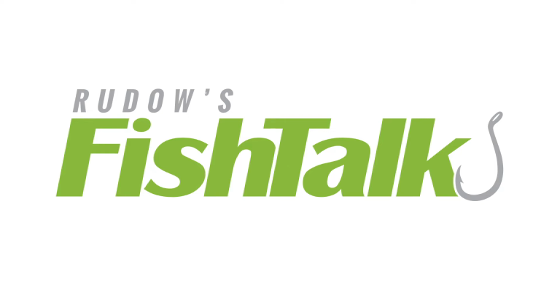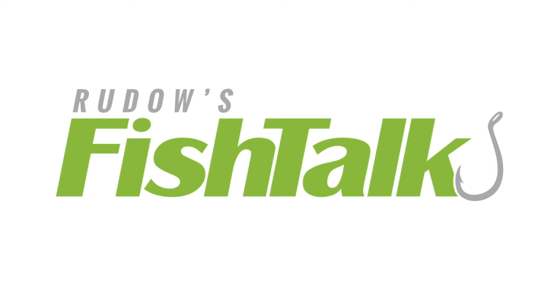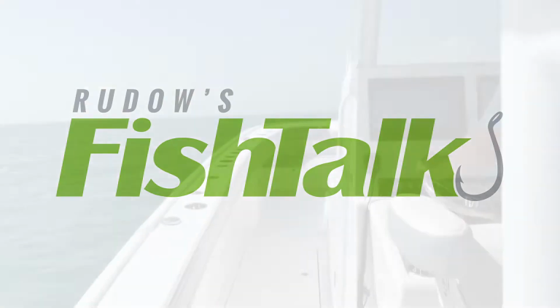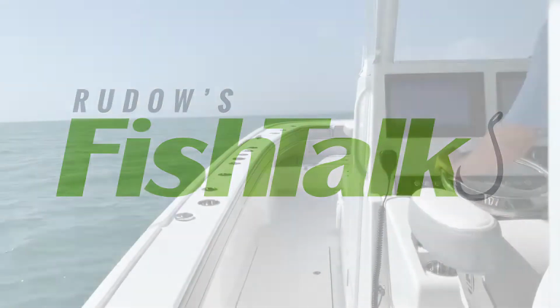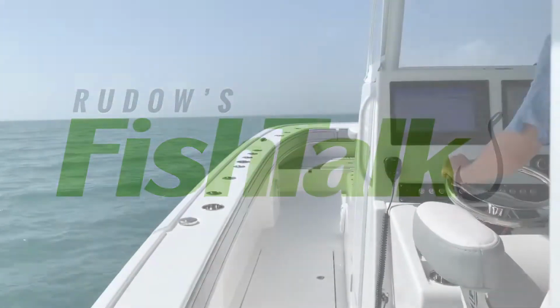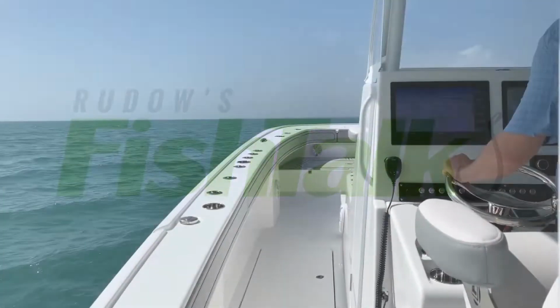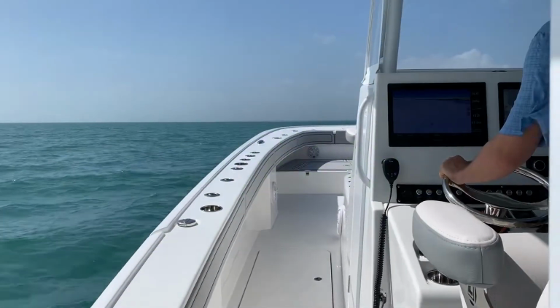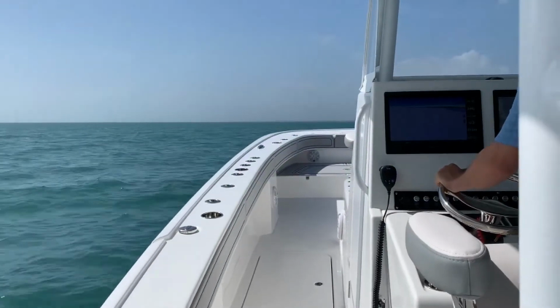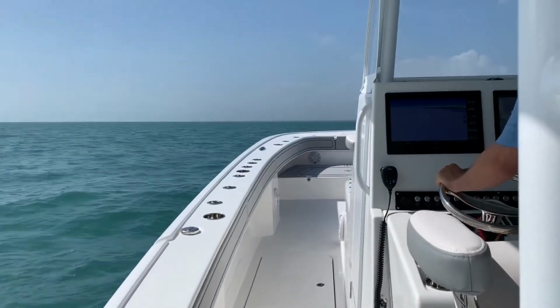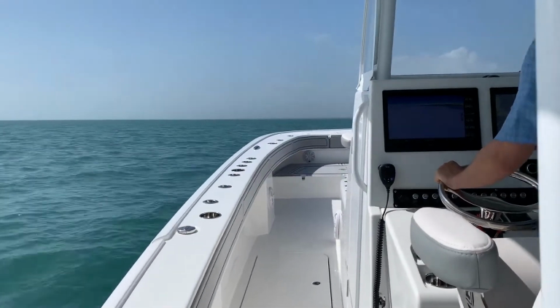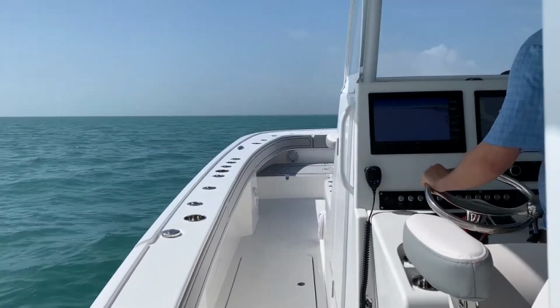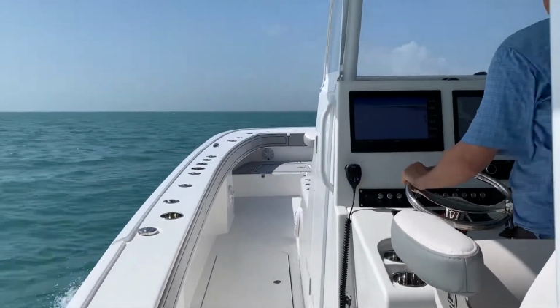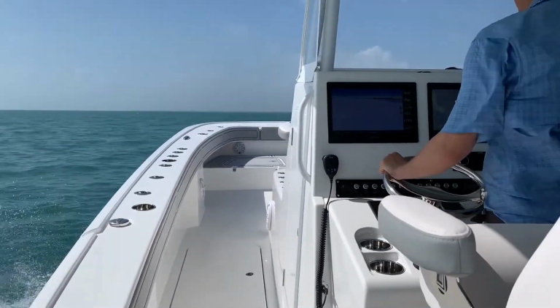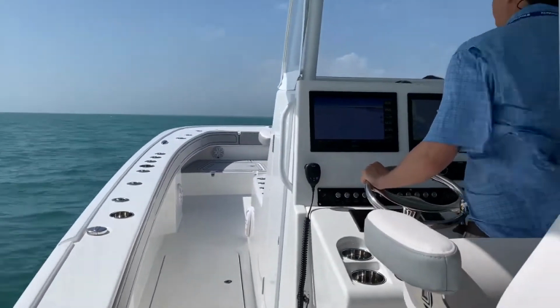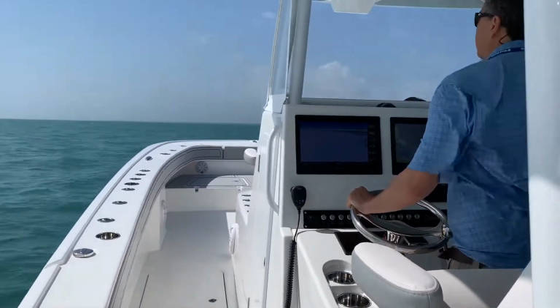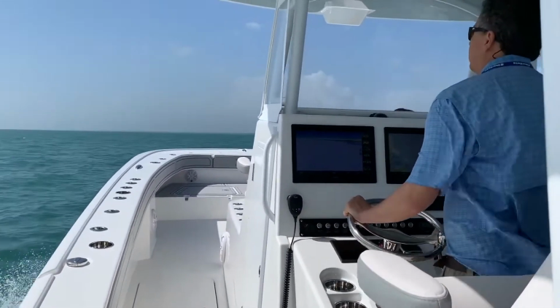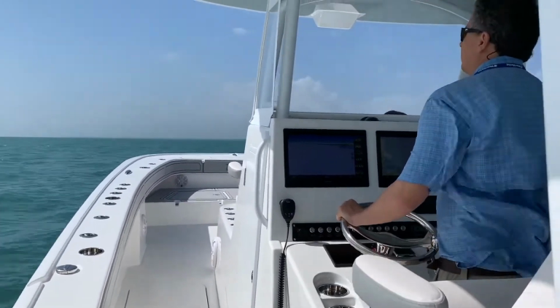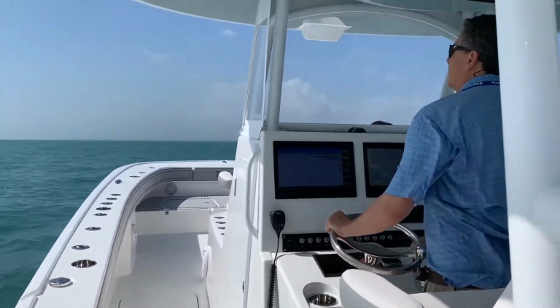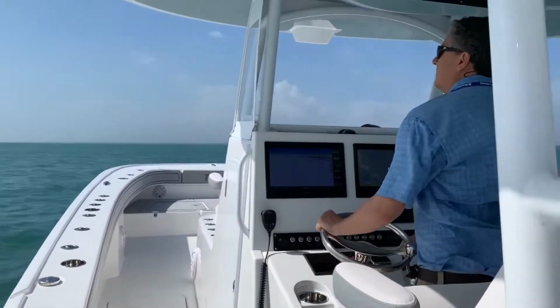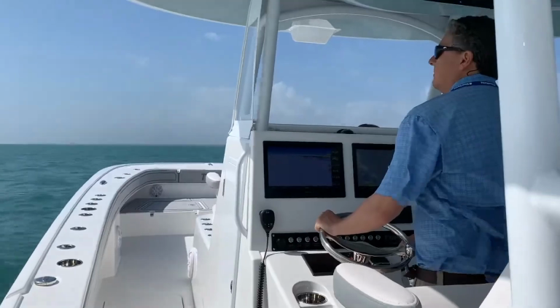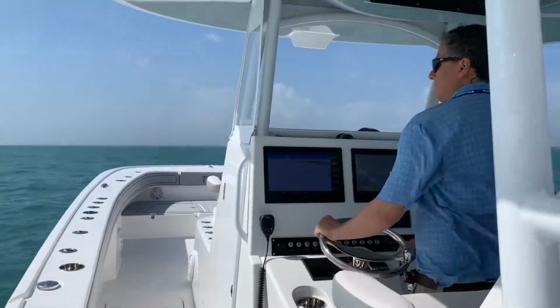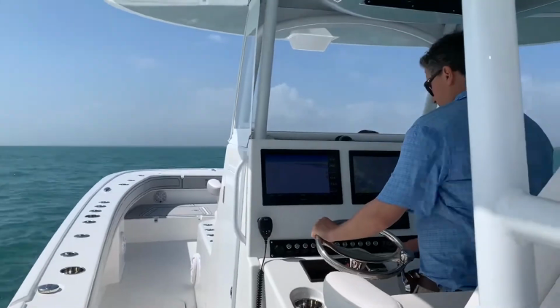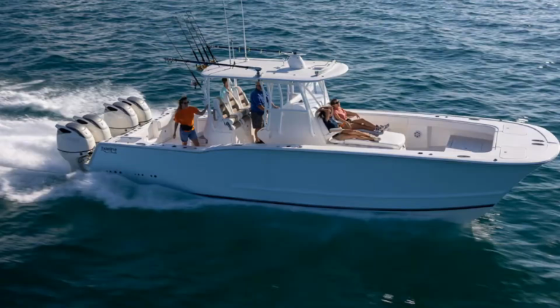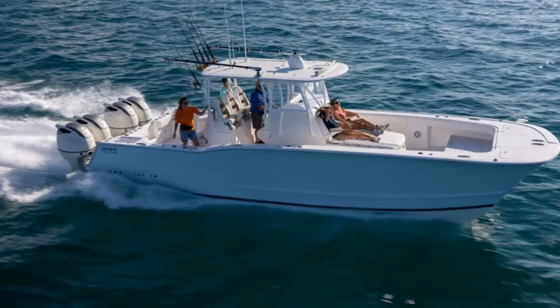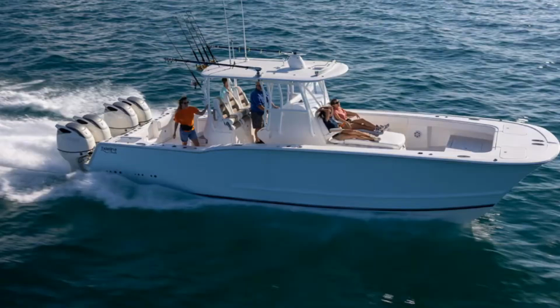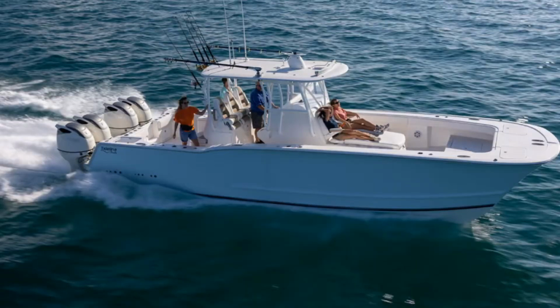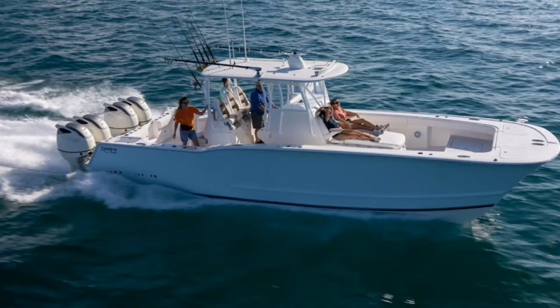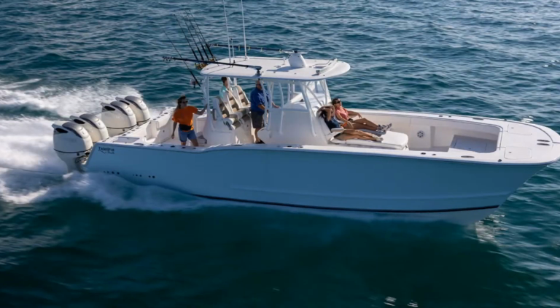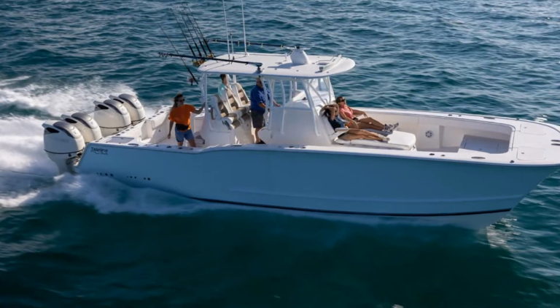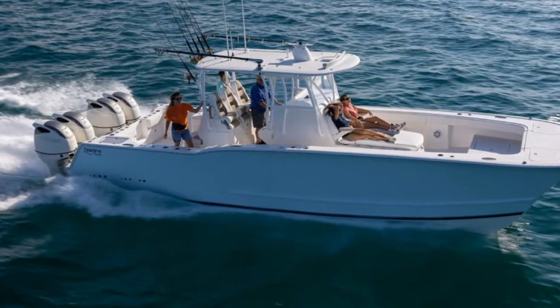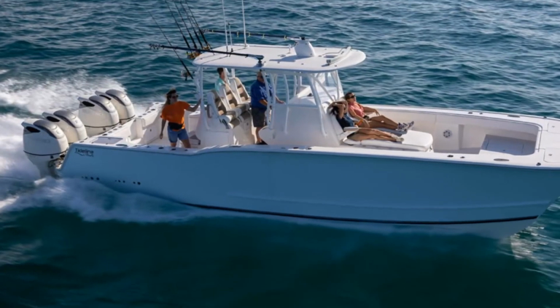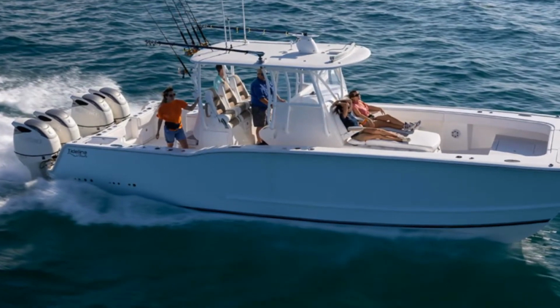Welcome to another Fishtalk Magazine video, people. Today we are checking out a Tideline 365 Offshore.